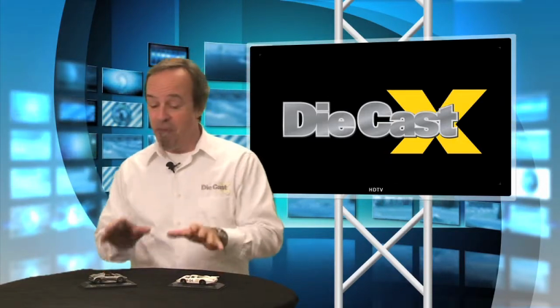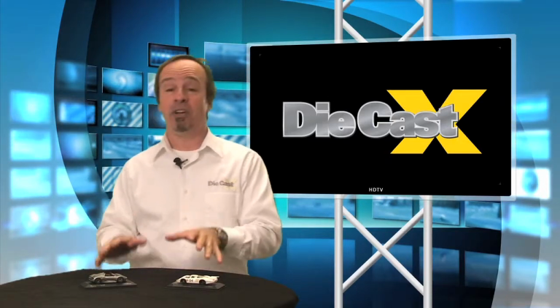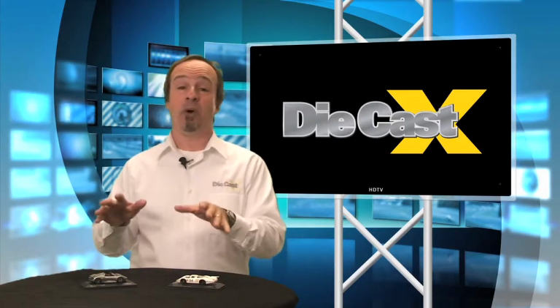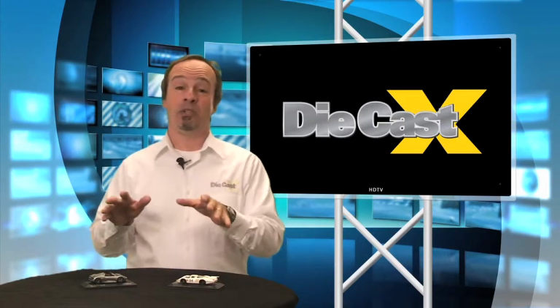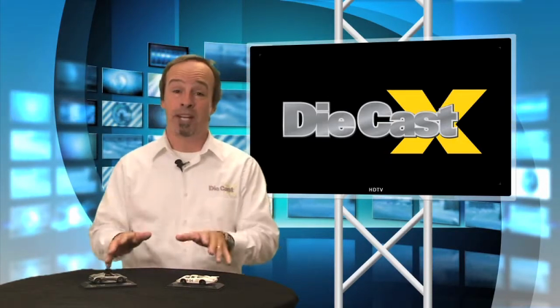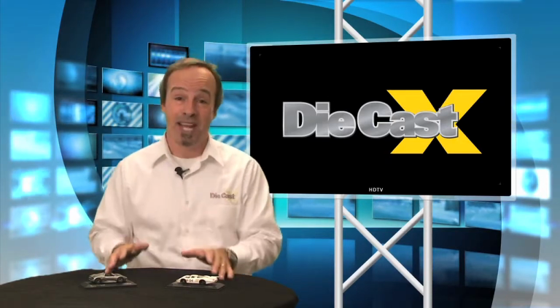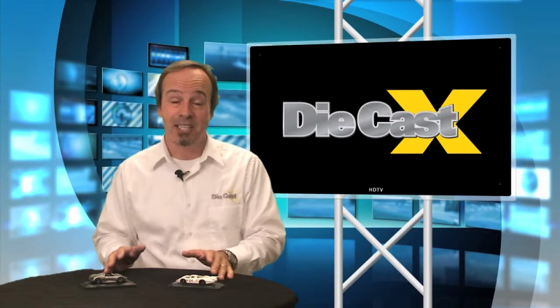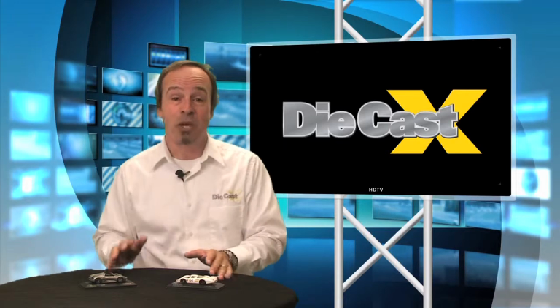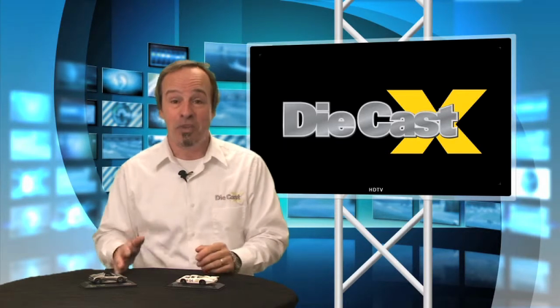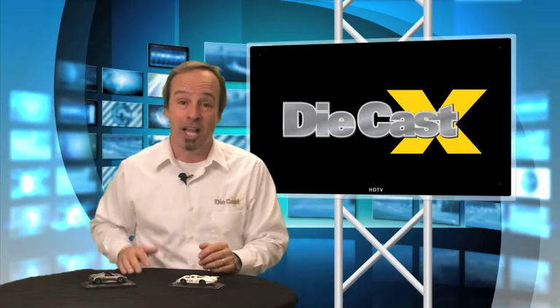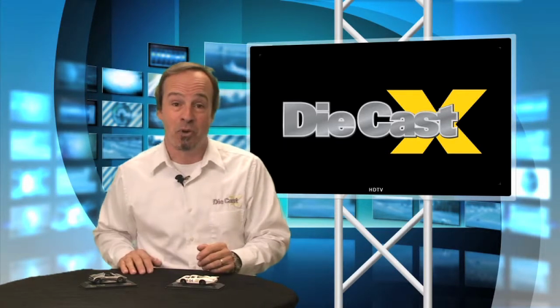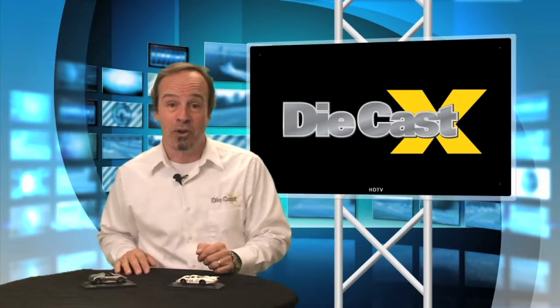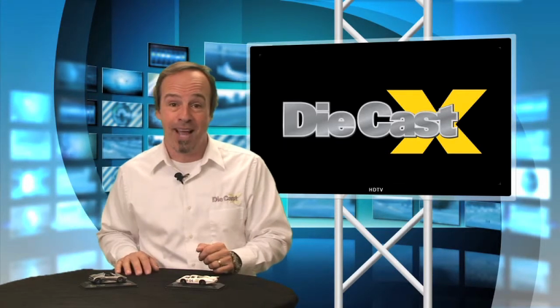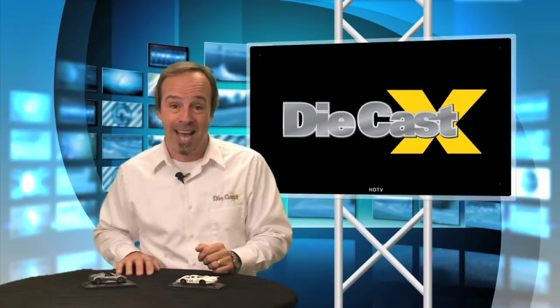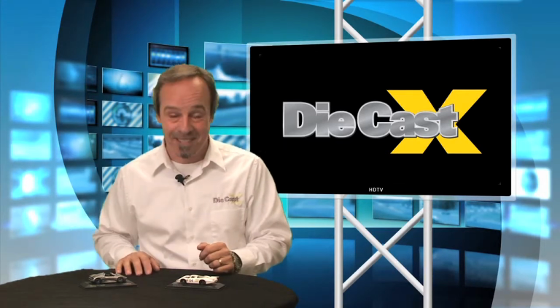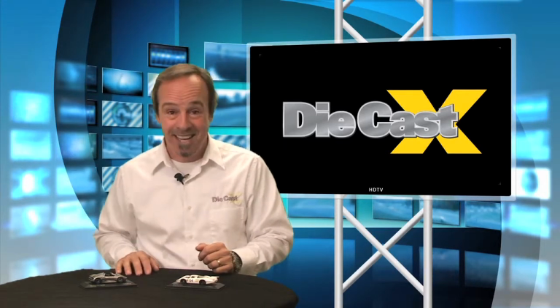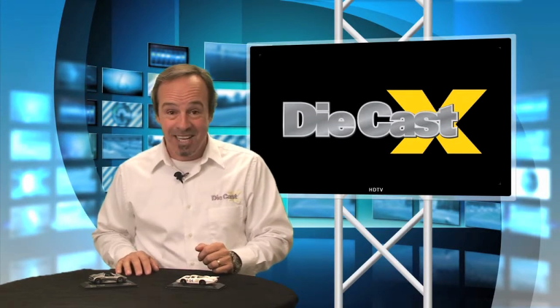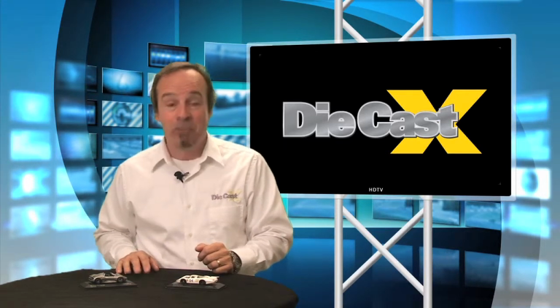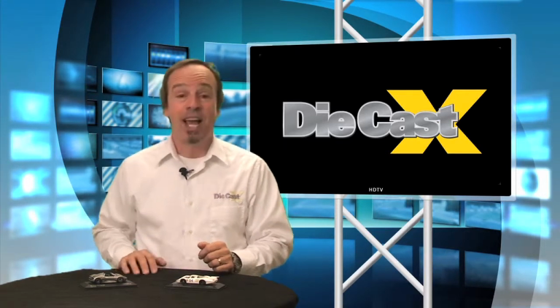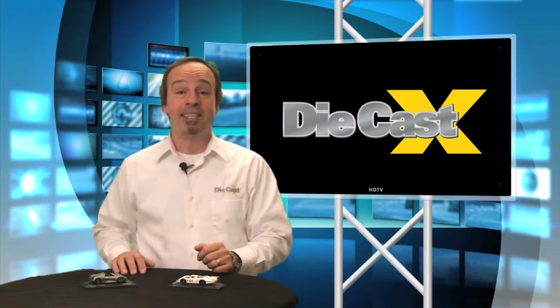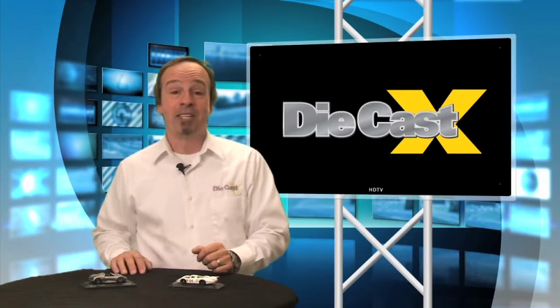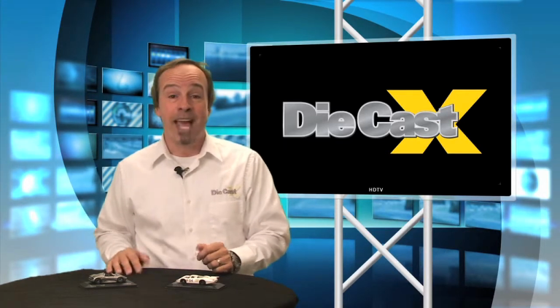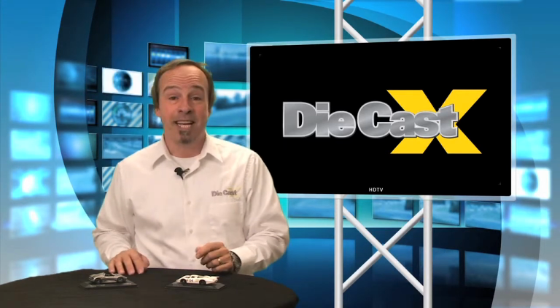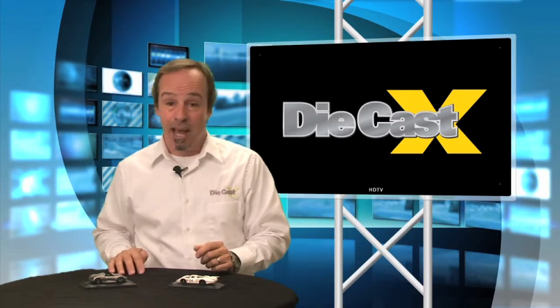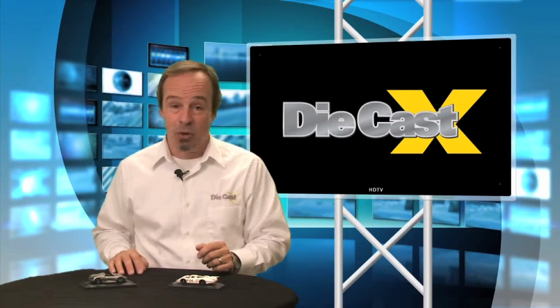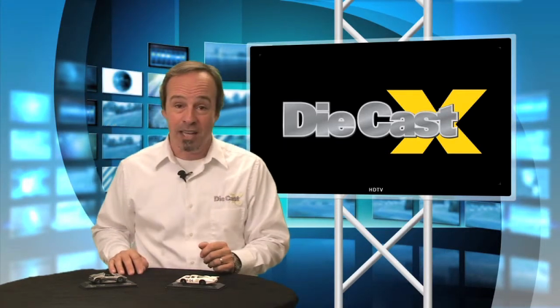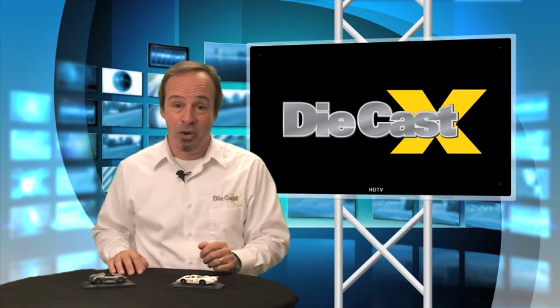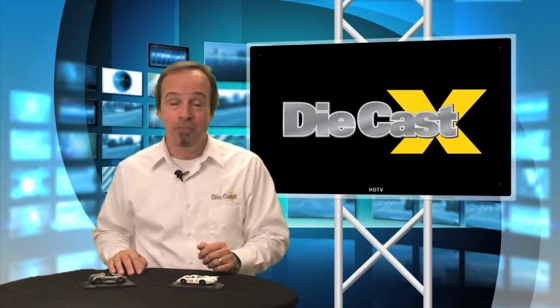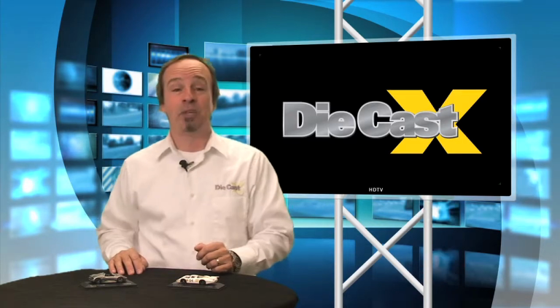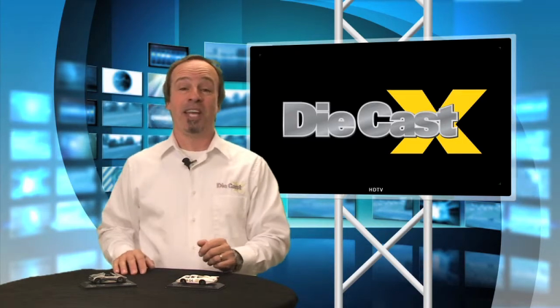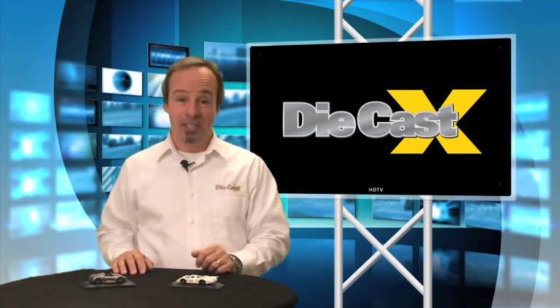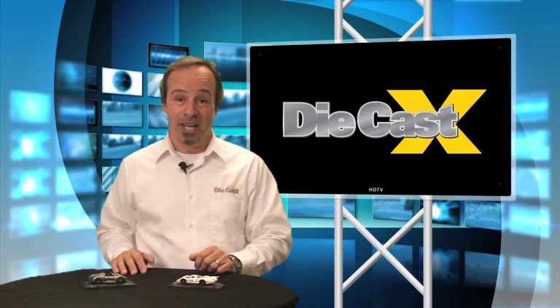Definitely ones you want to check into if you like 1/43rd diecast. For DieCast X Magazine, I'm Joe Kelly Jr. We'll see you on the shelves.